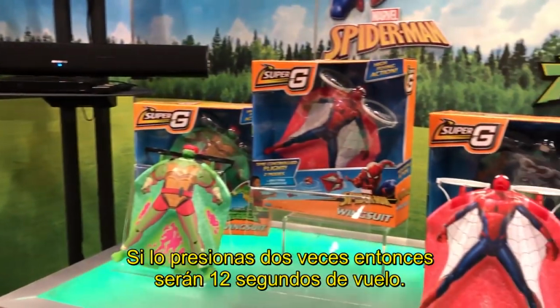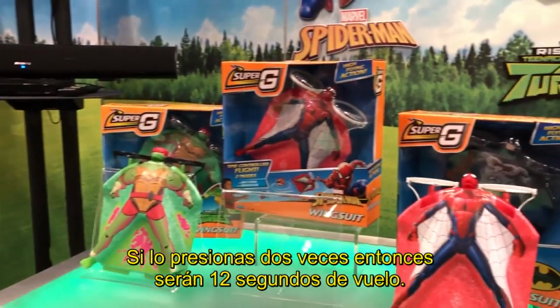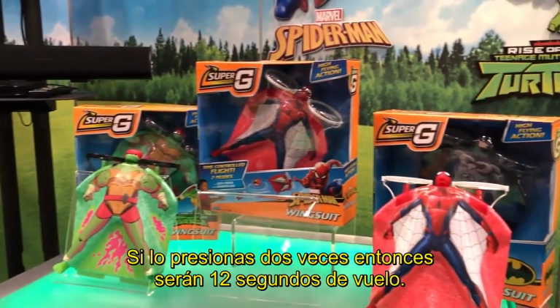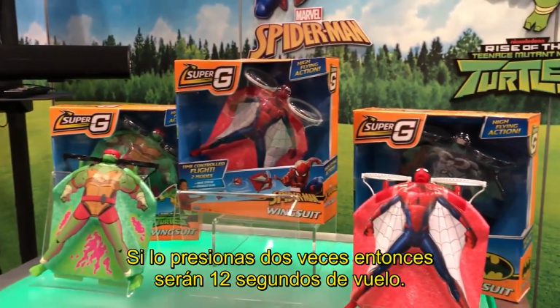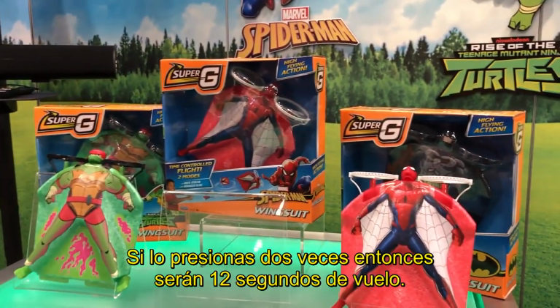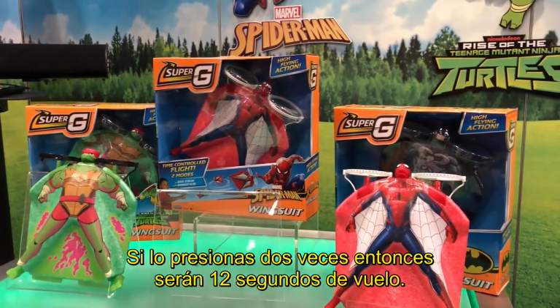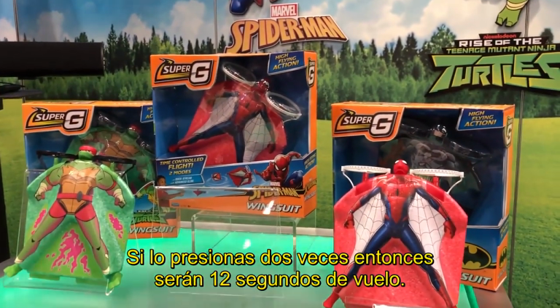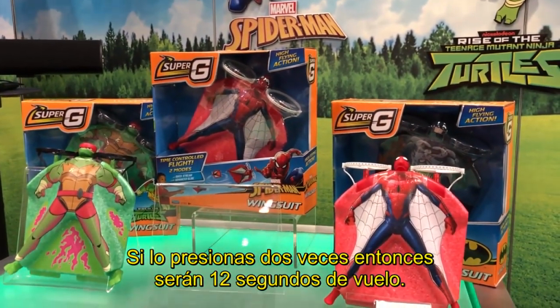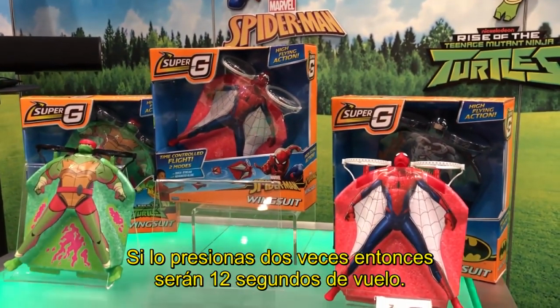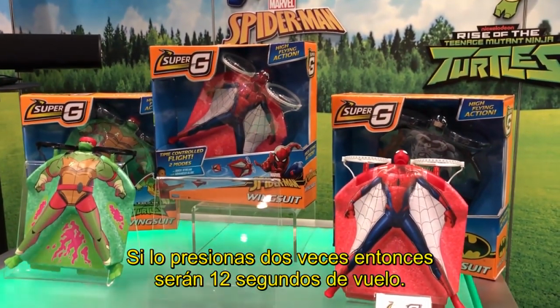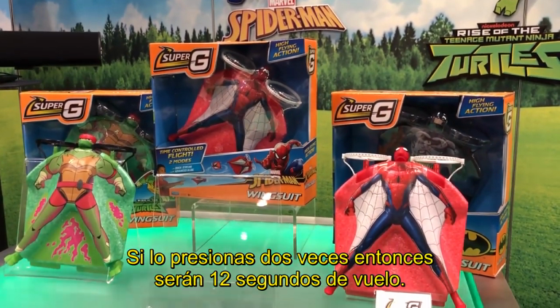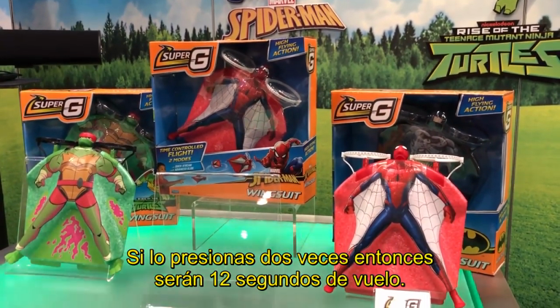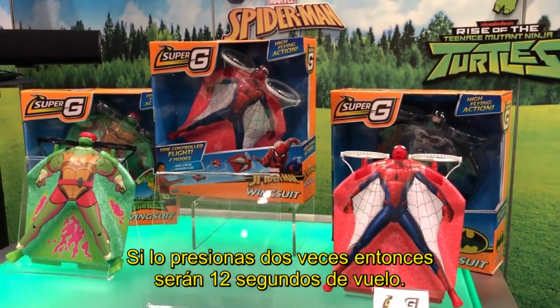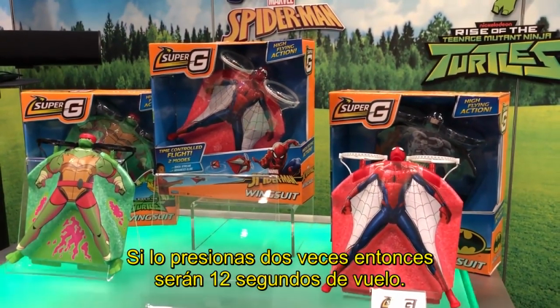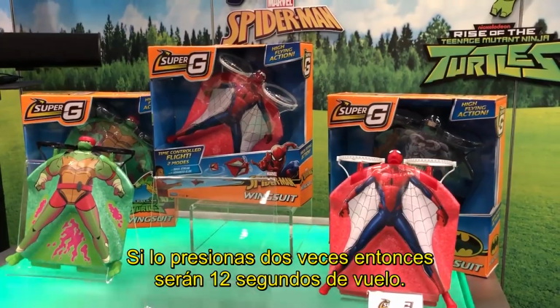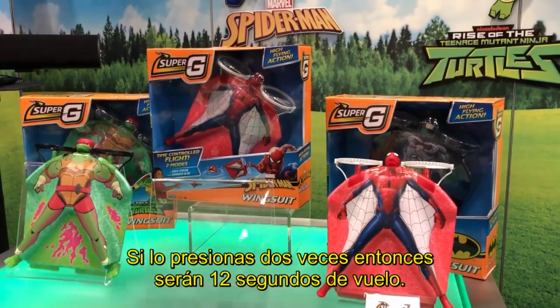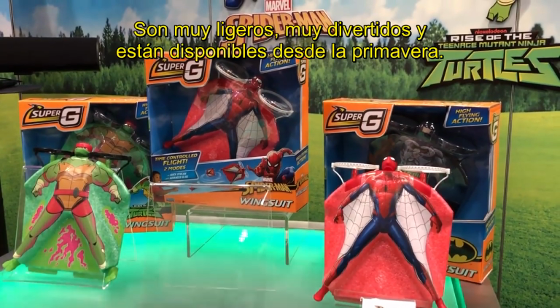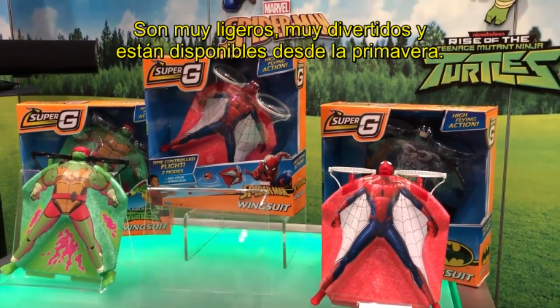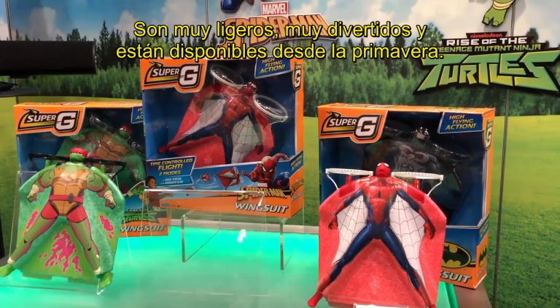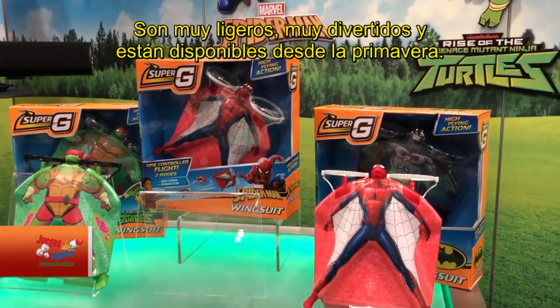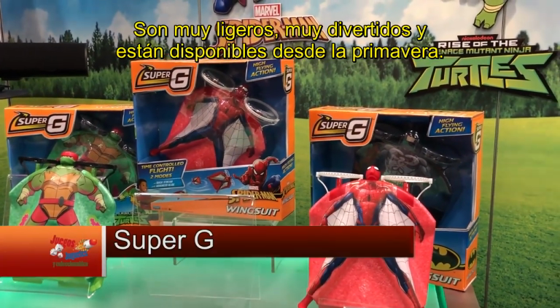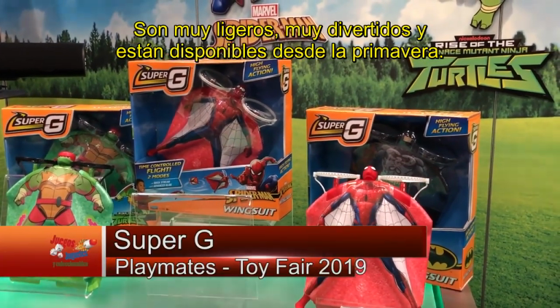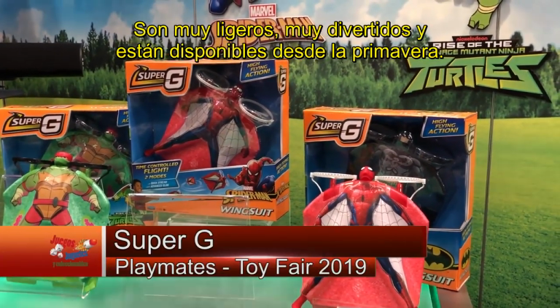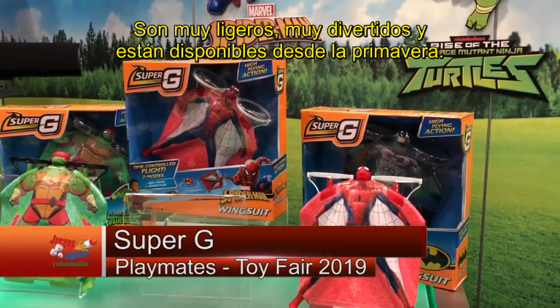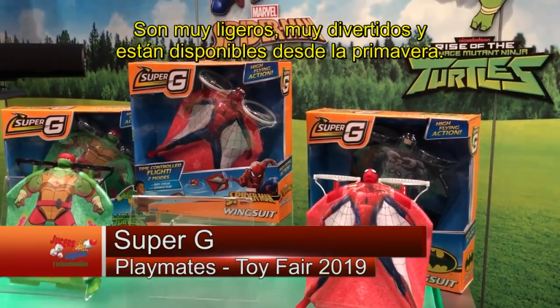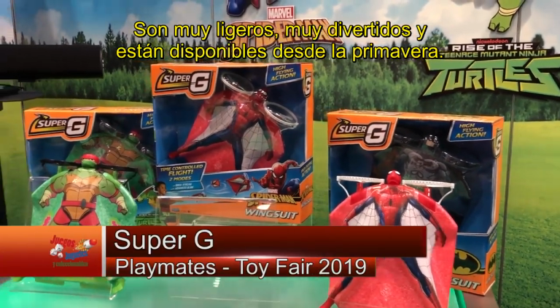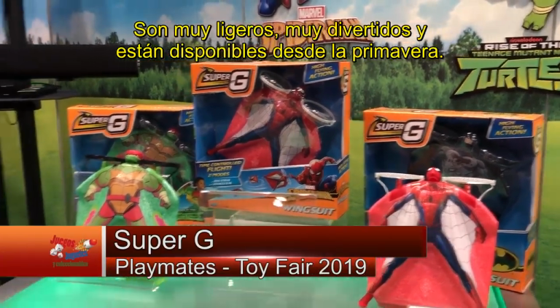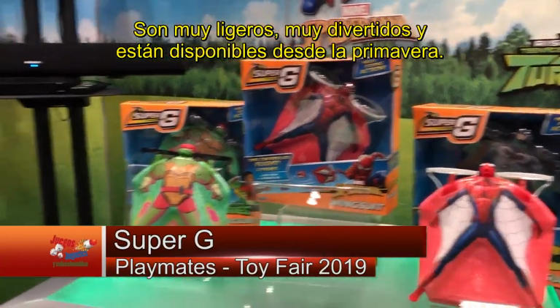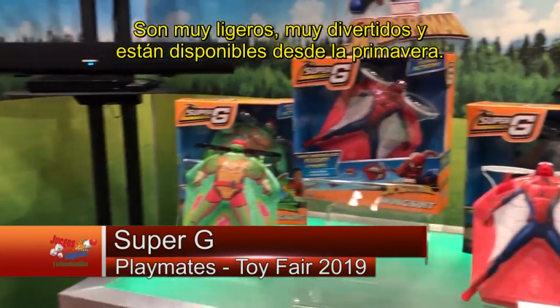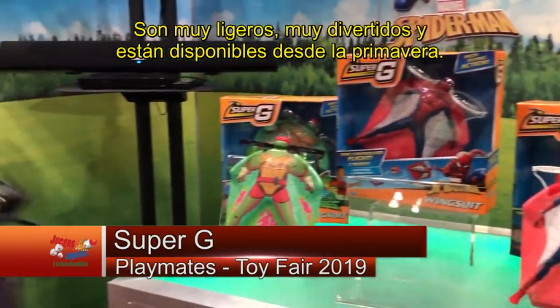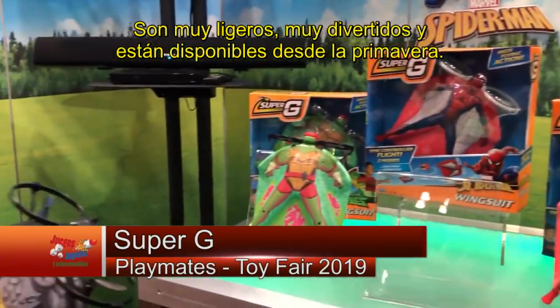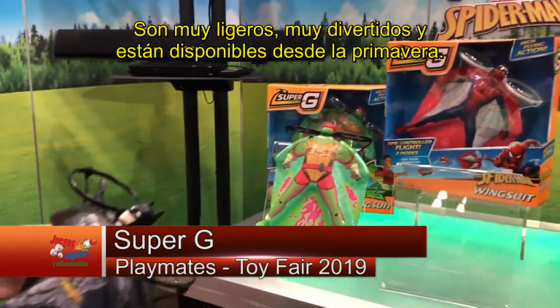If you push it 2 times, it'll give you flight time for 12 seconds. They're super lightweight, super fun, and they'll be out this spring.